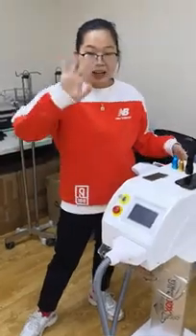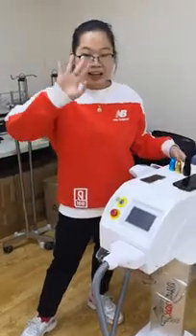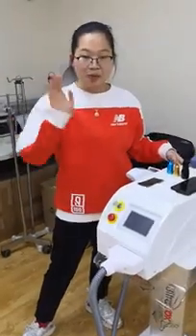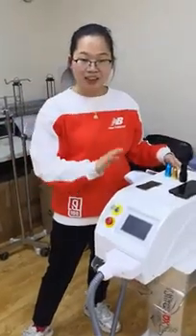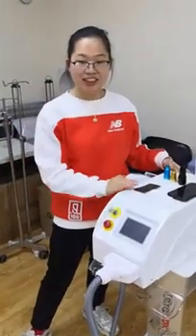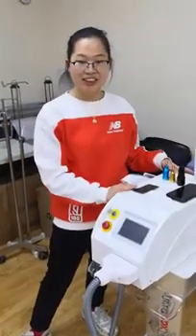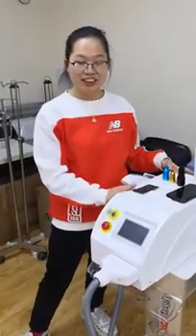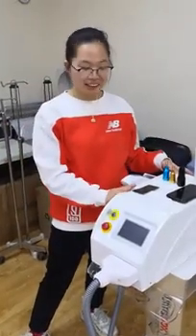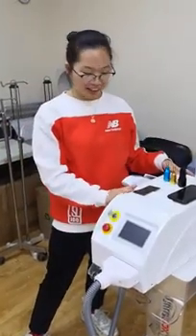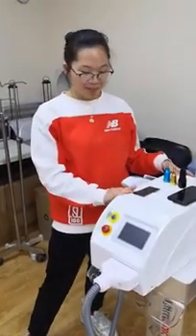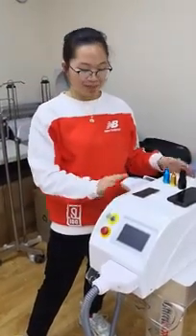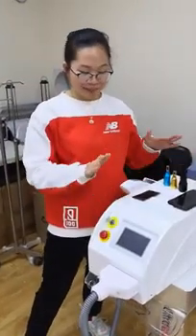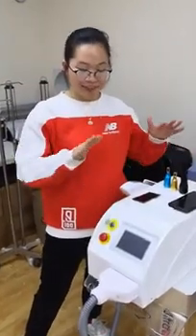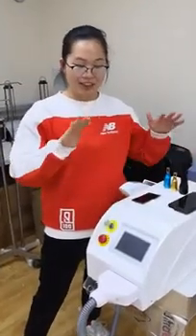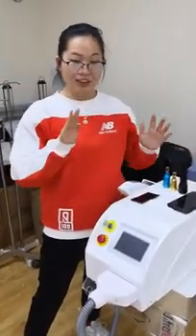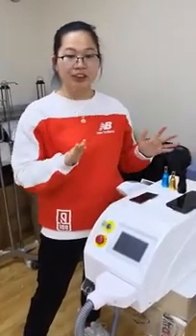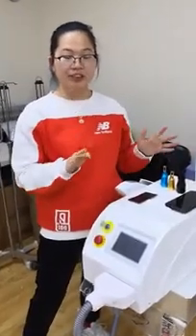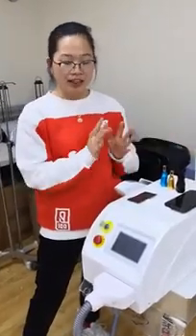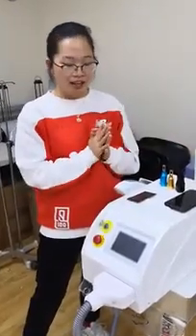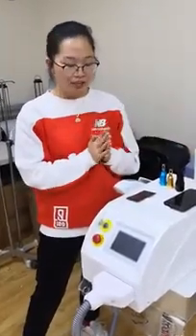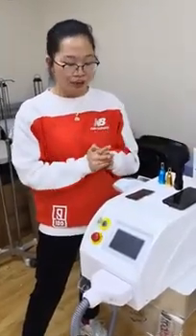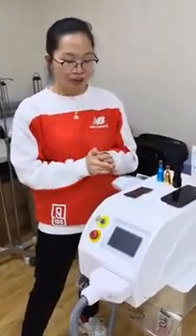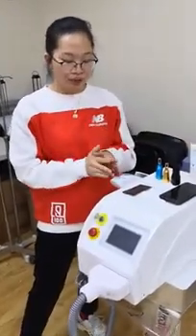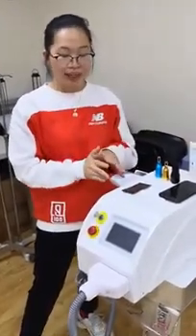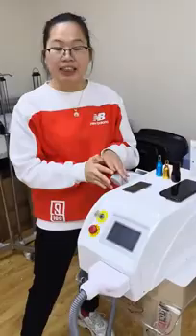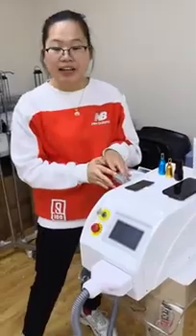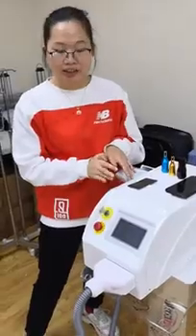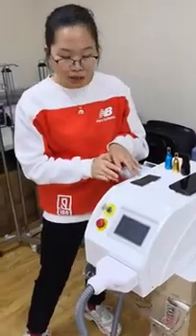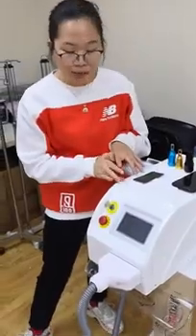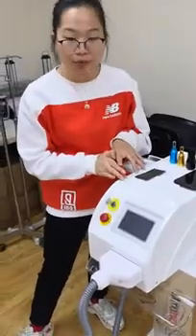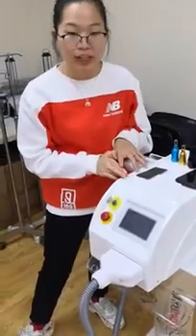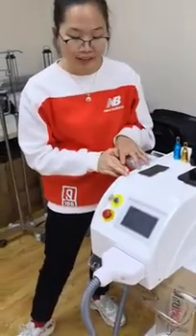Hello everyone, this is Sky again. In this video, I will show you our ND:YAG tattoo removal laser.